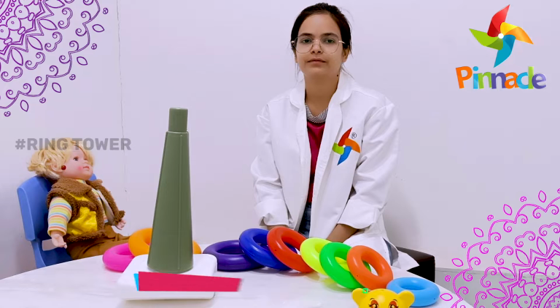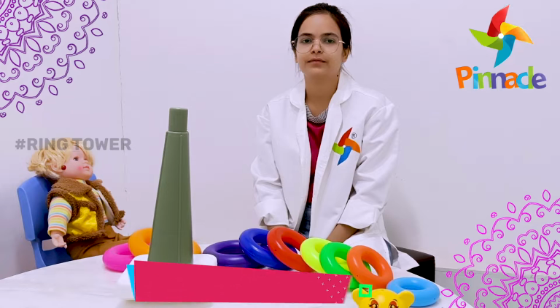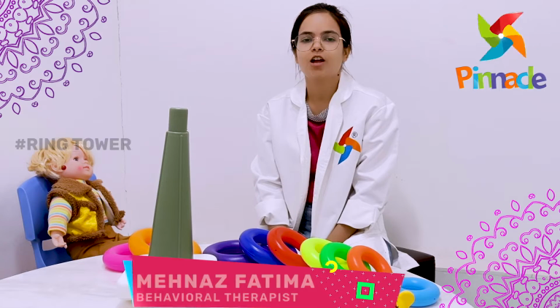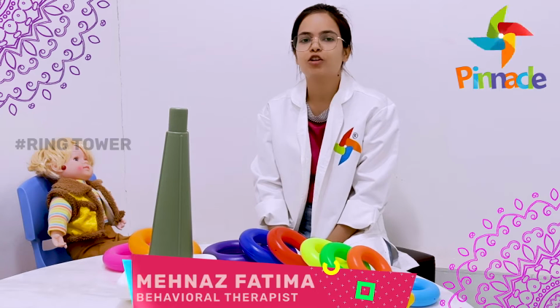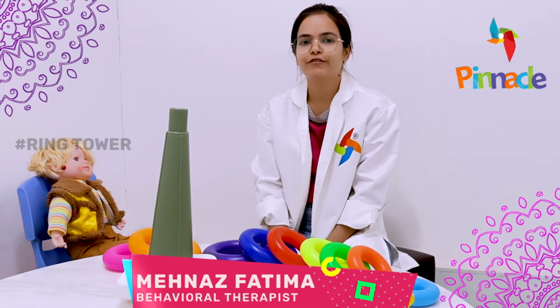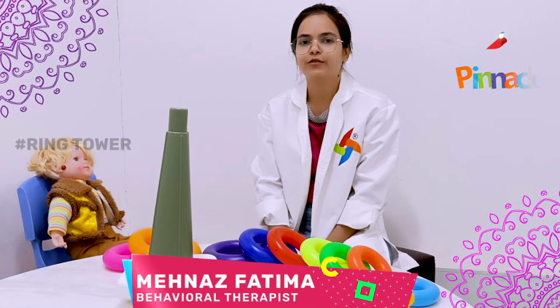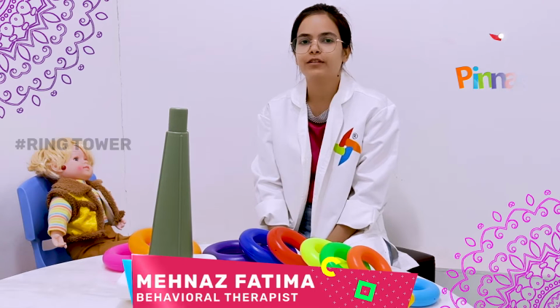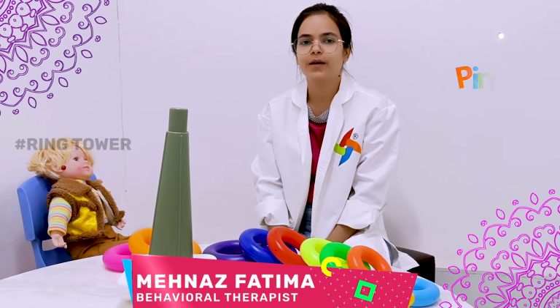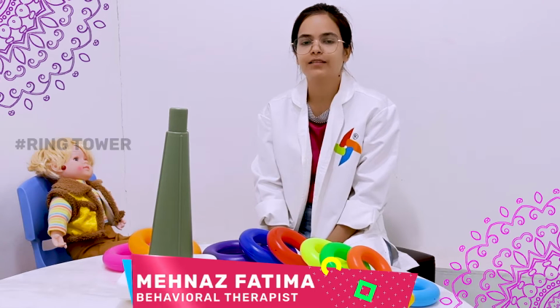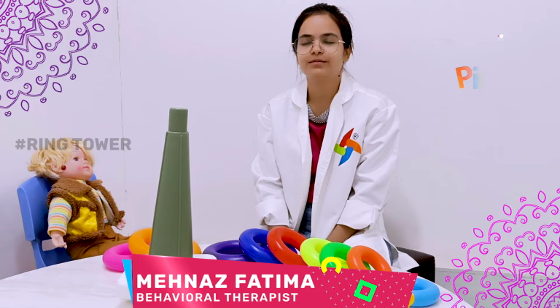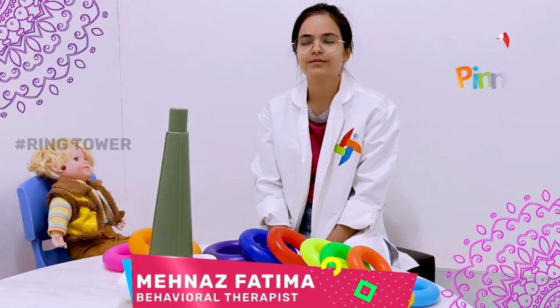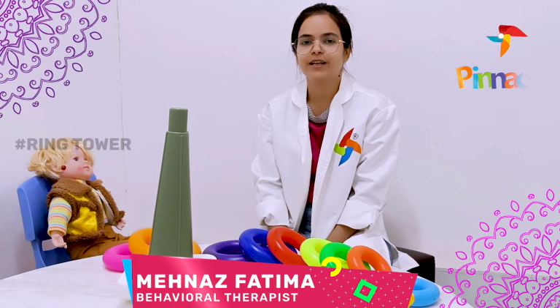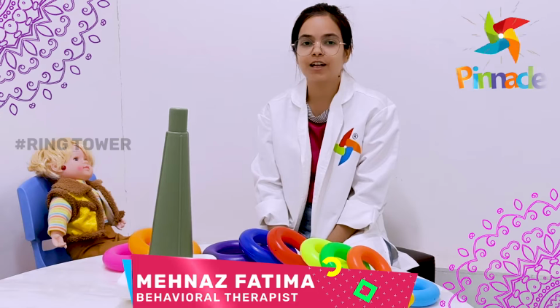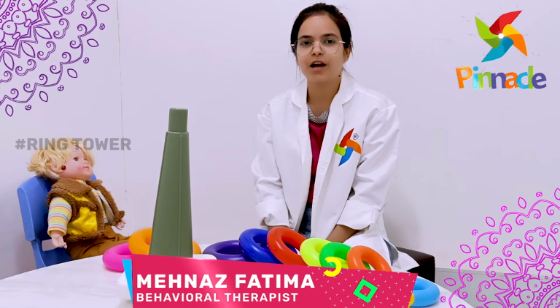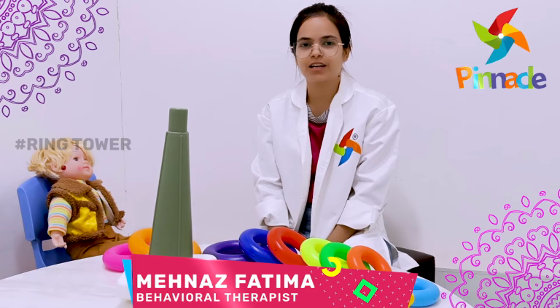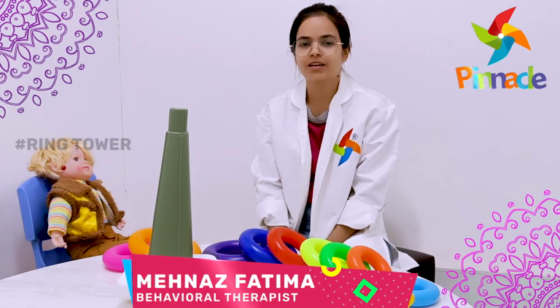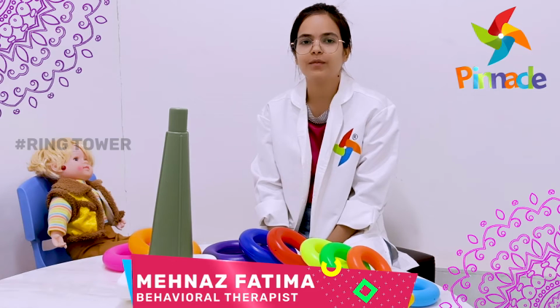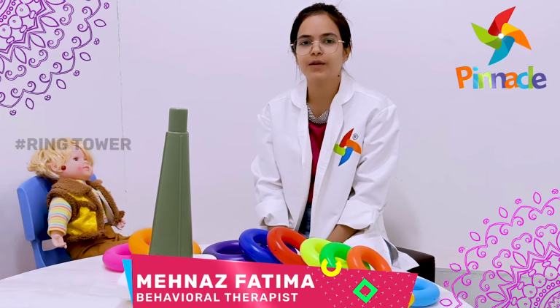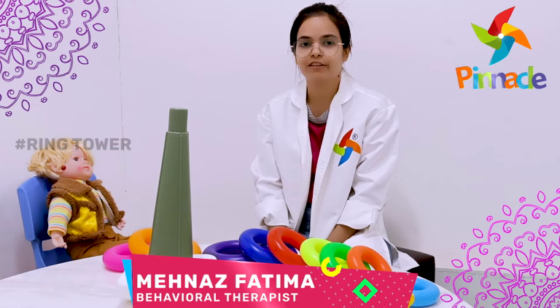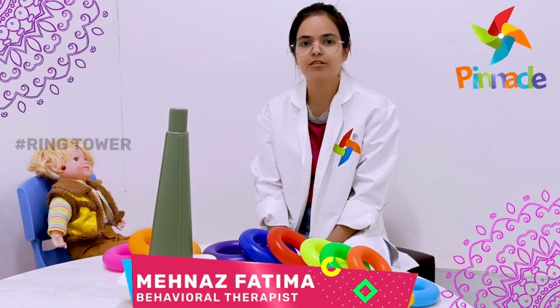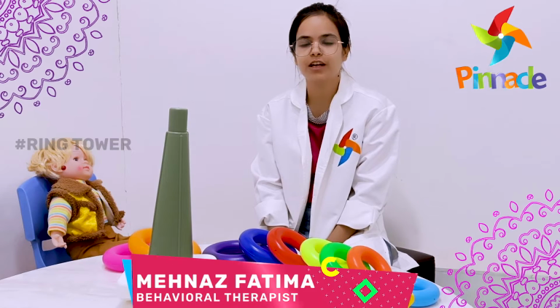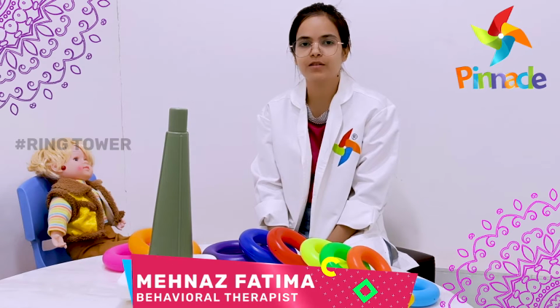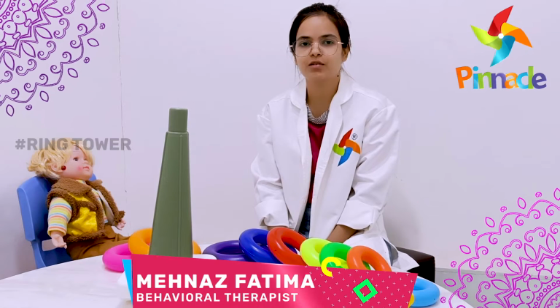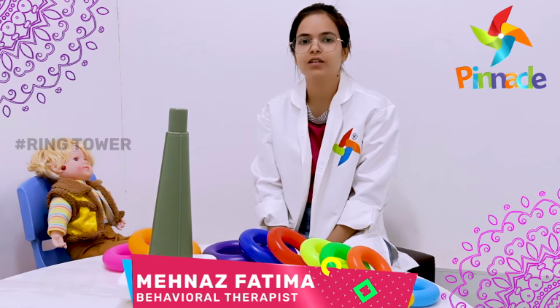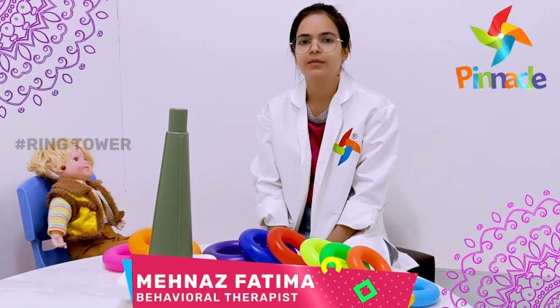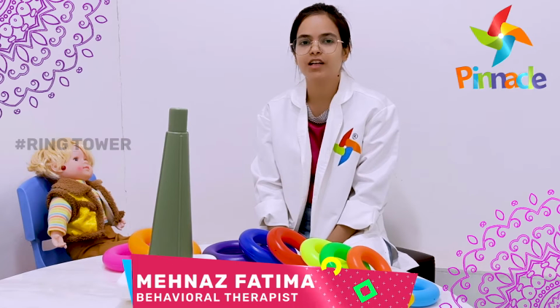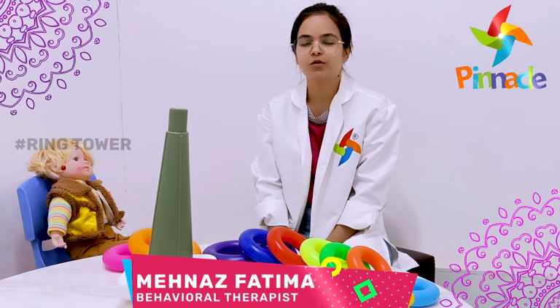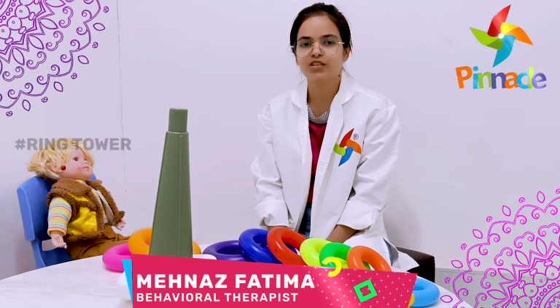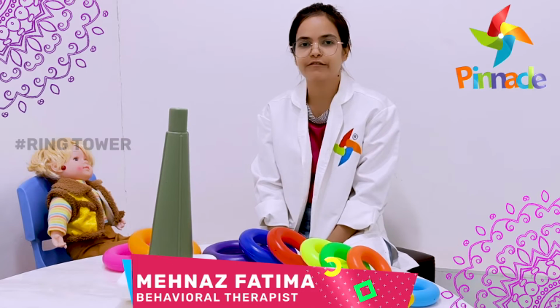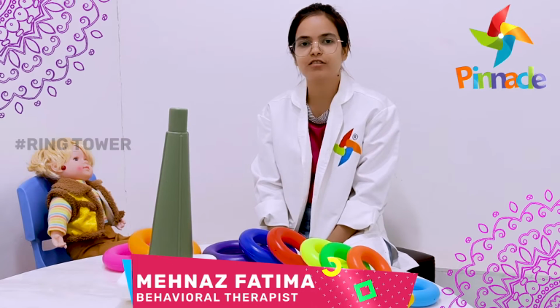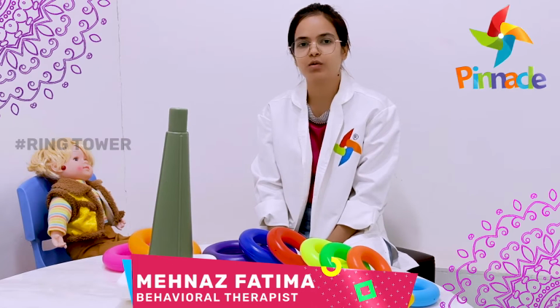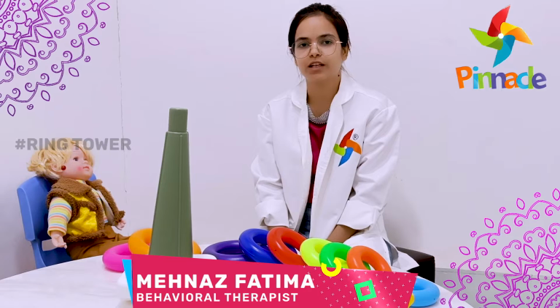Hello, my name is Hanaz. I am a behavioral therapist from Pinnacle Blooms Network, South Delhi.